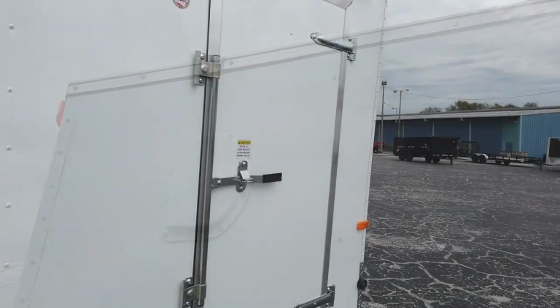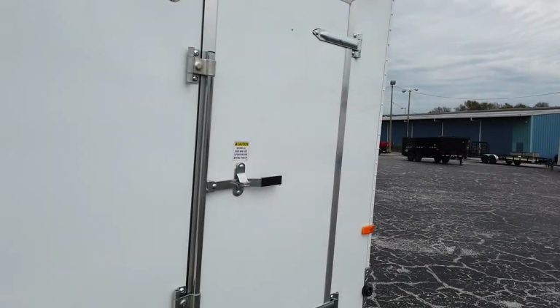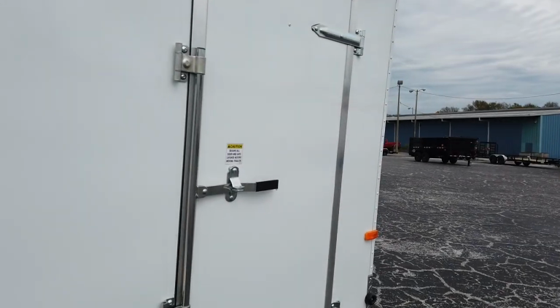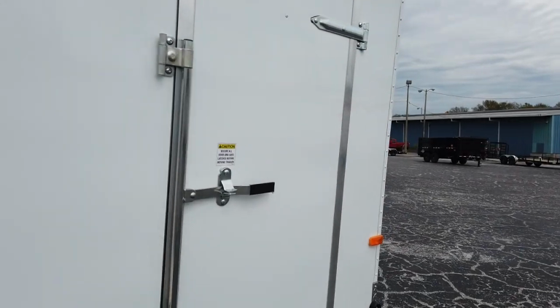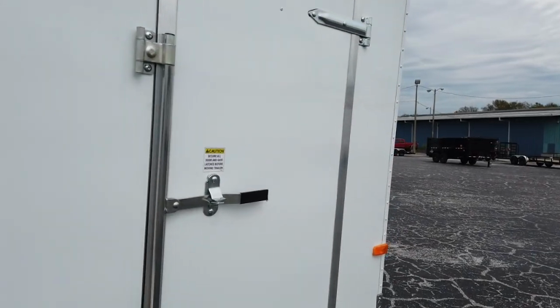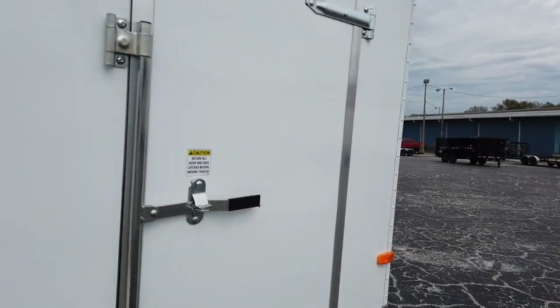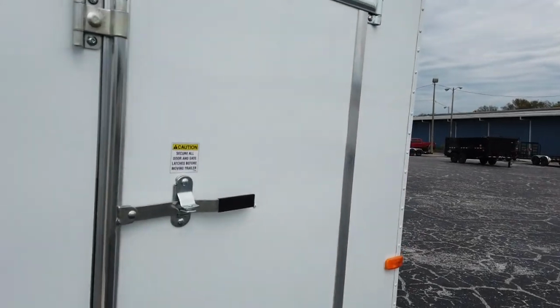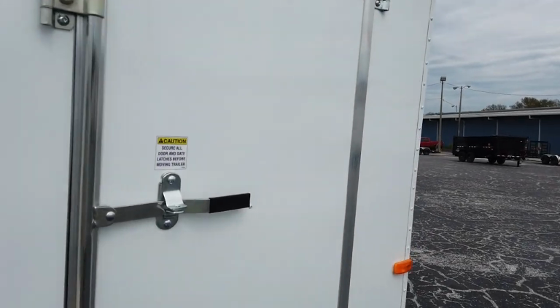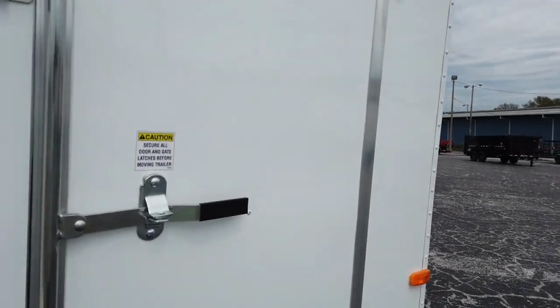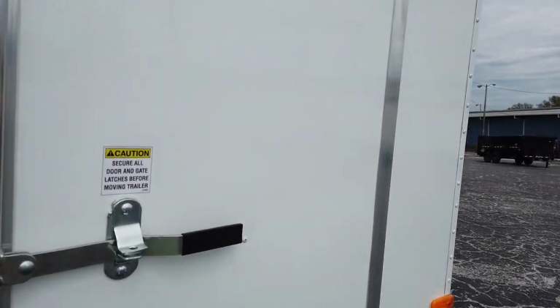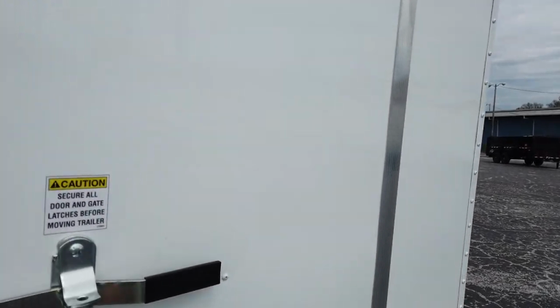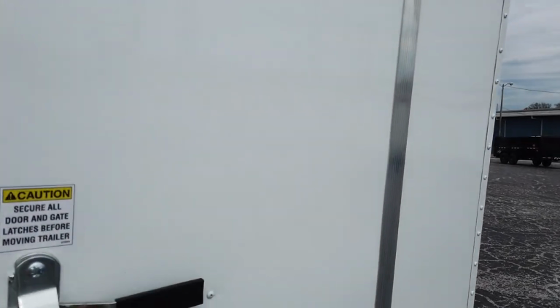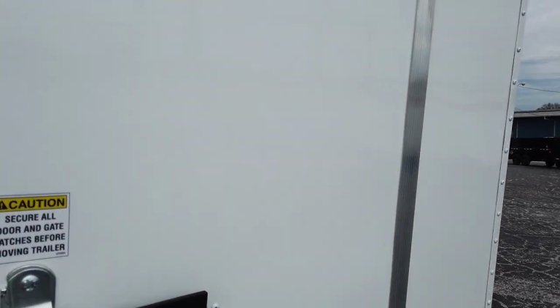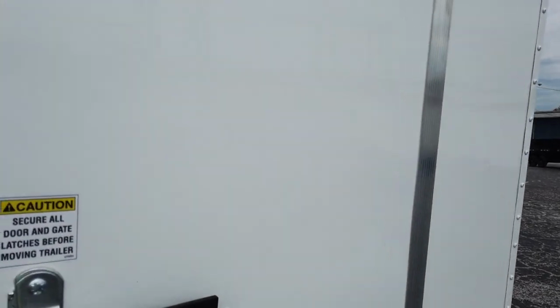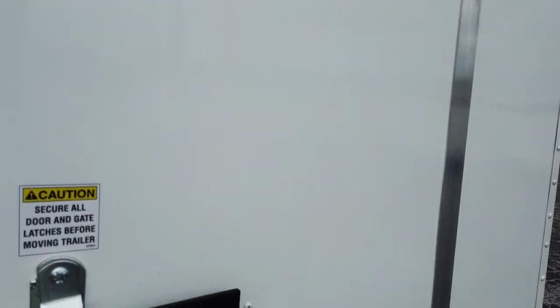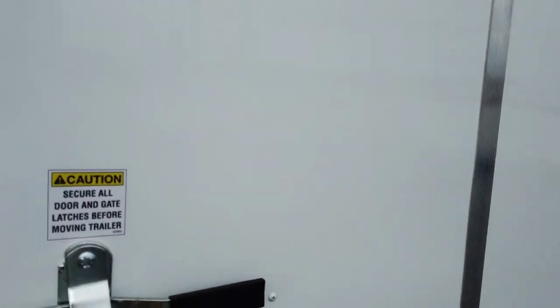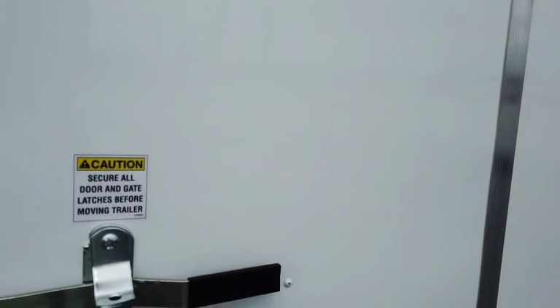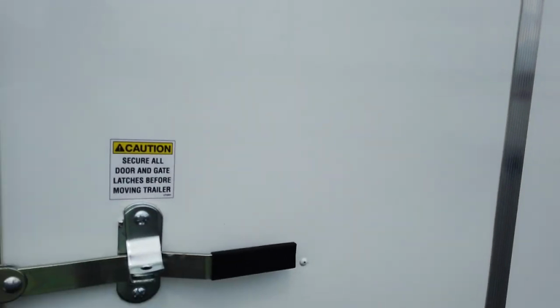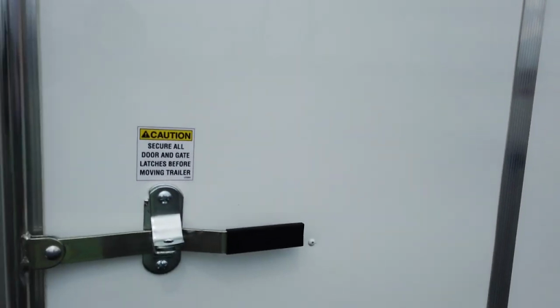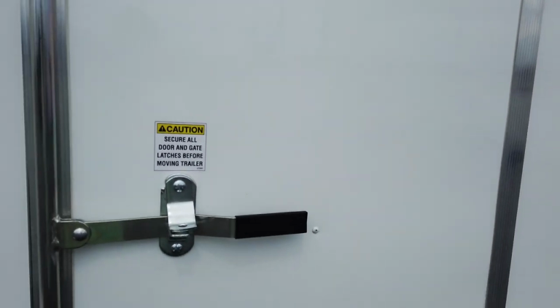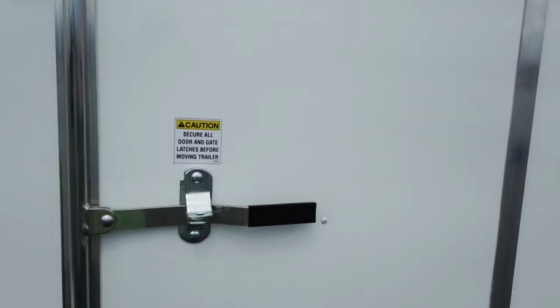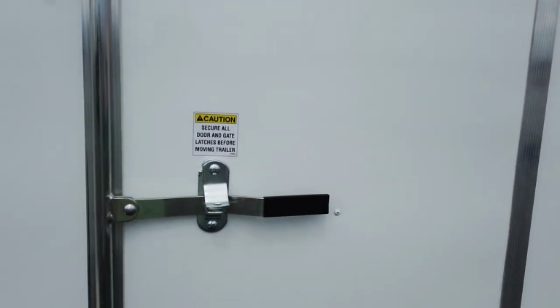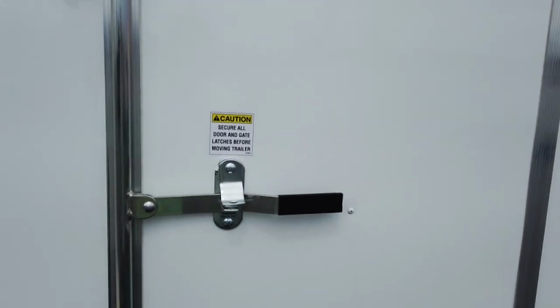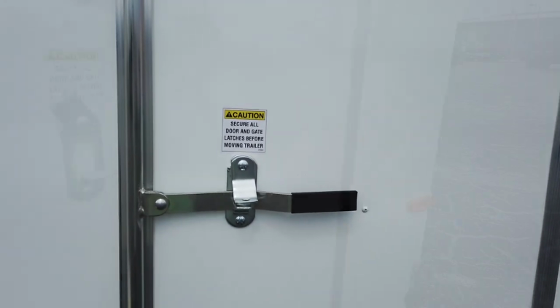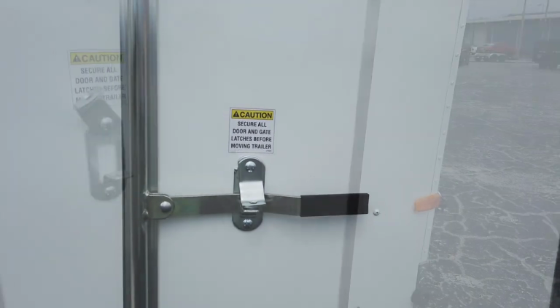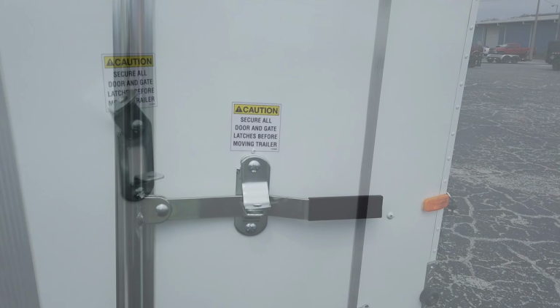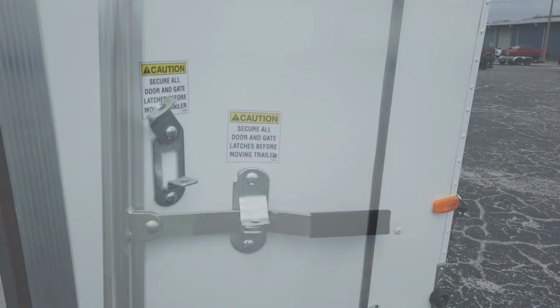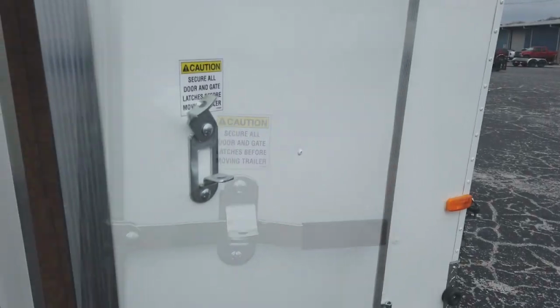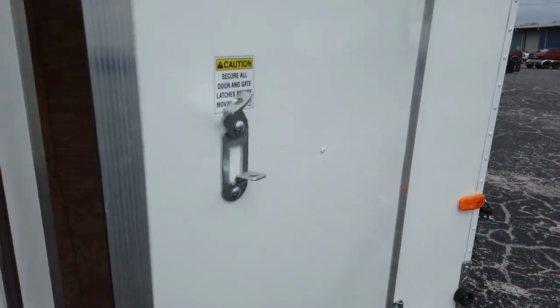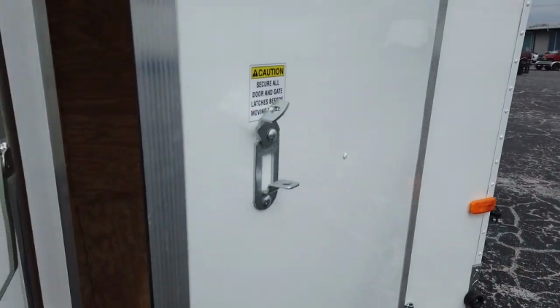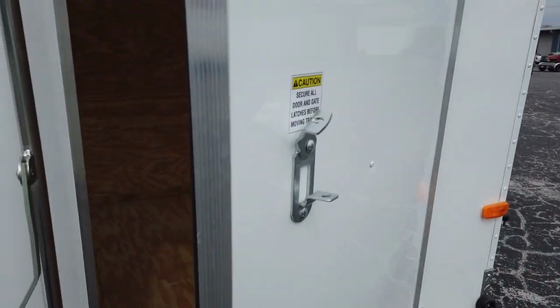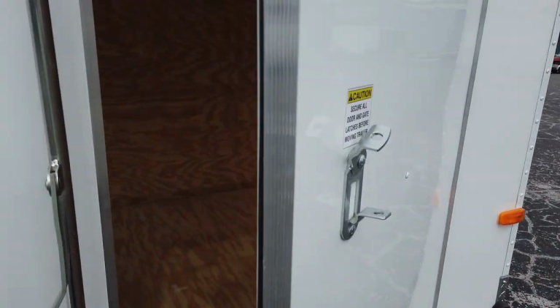On the right hand side you have your side door, which is locked with a single bar lock.